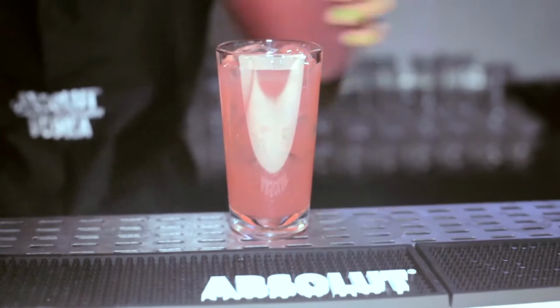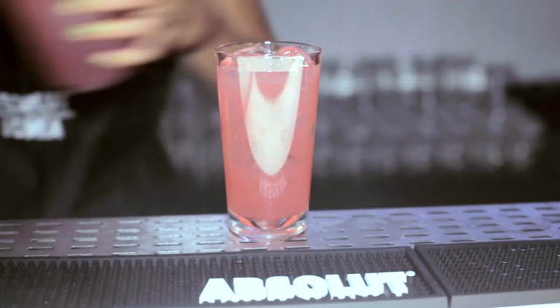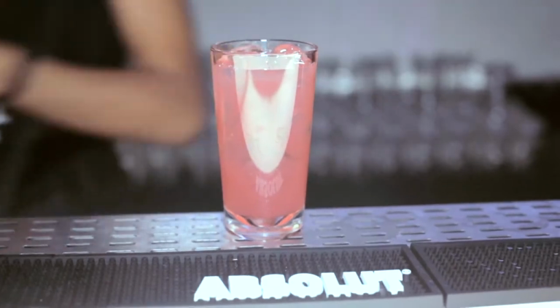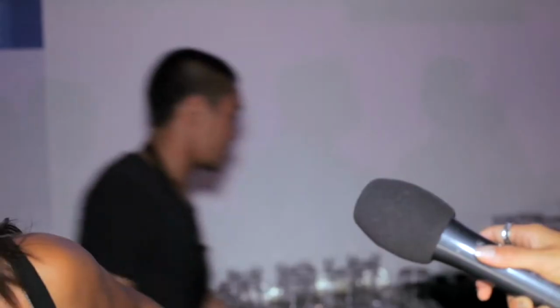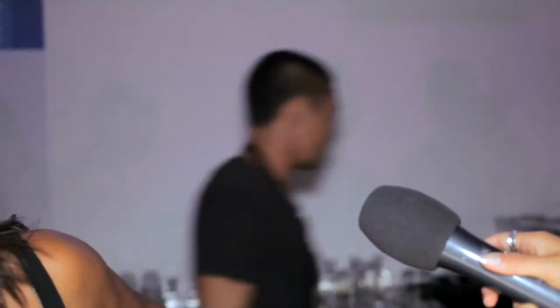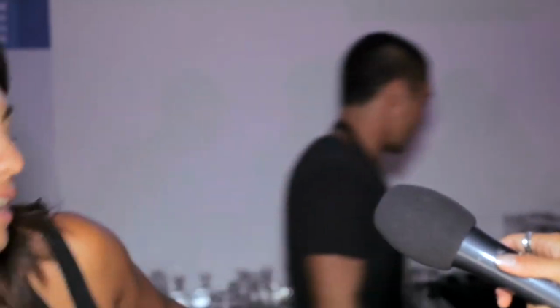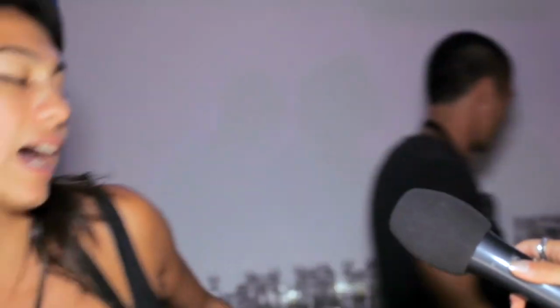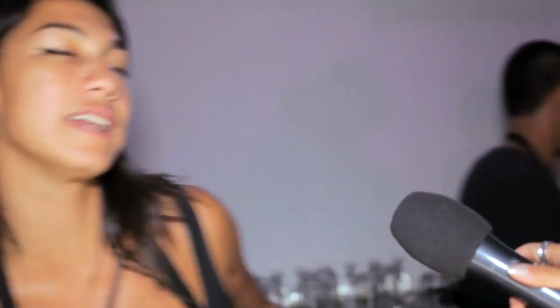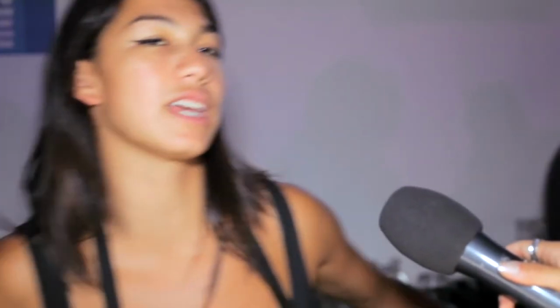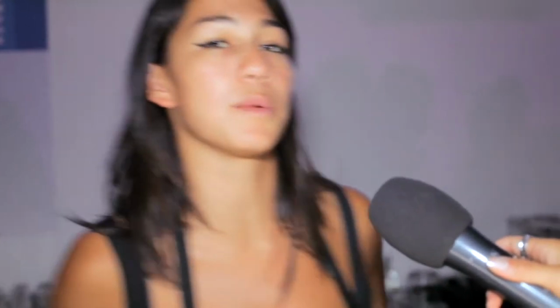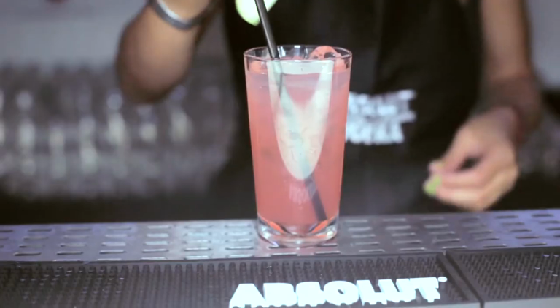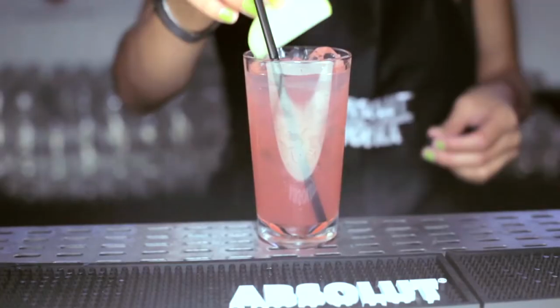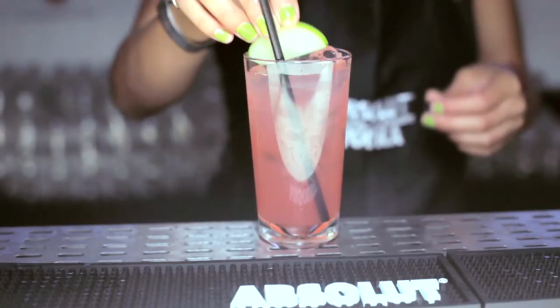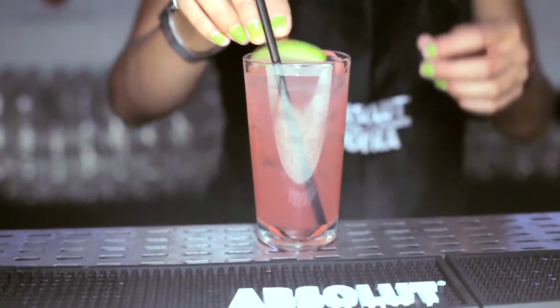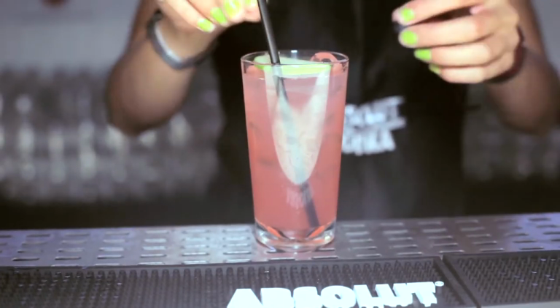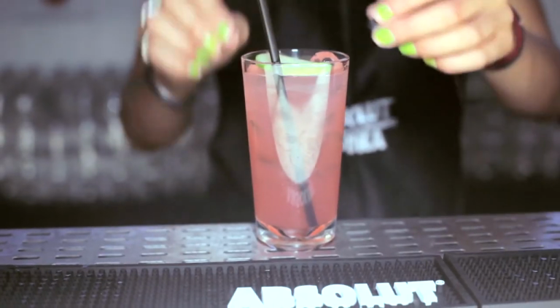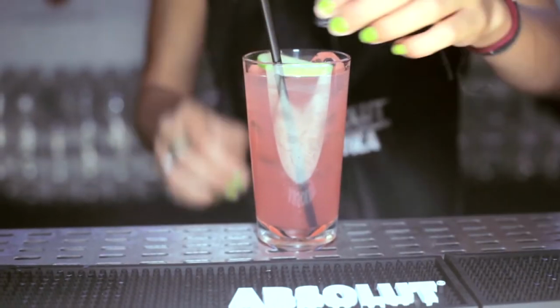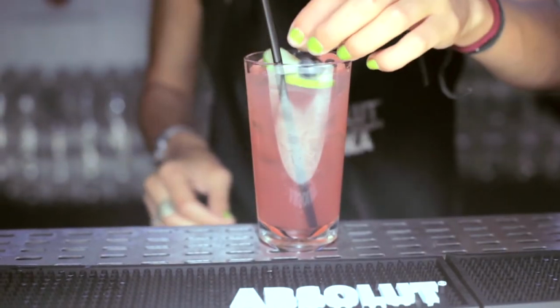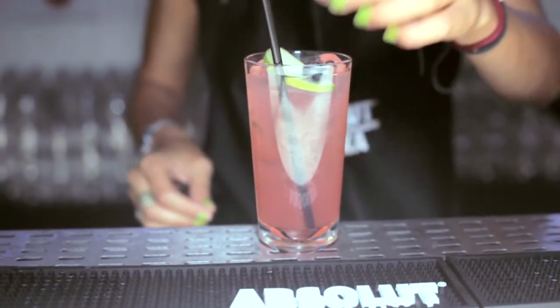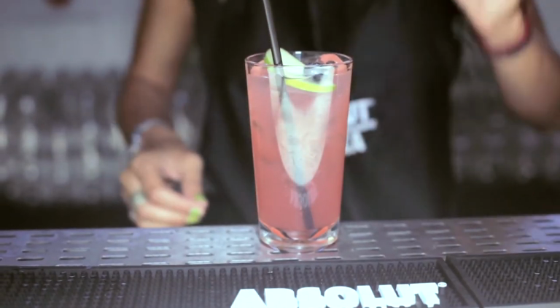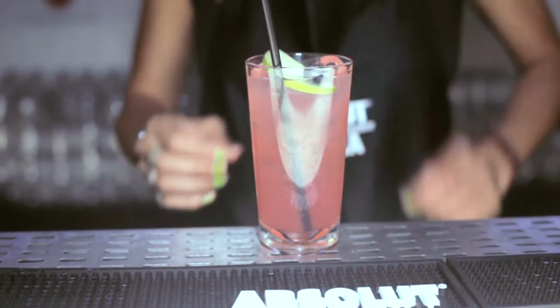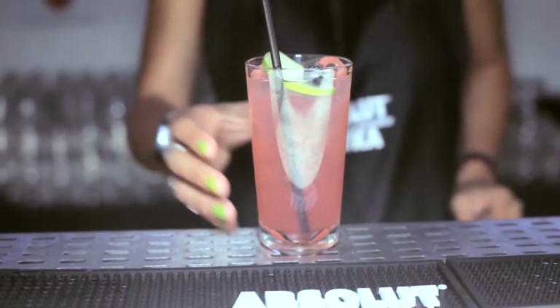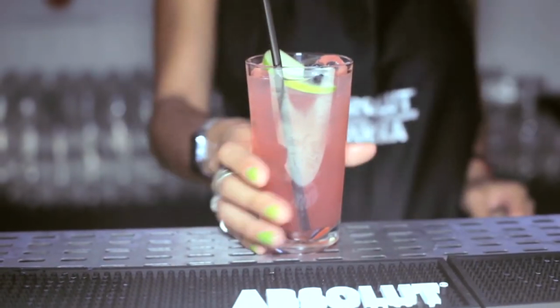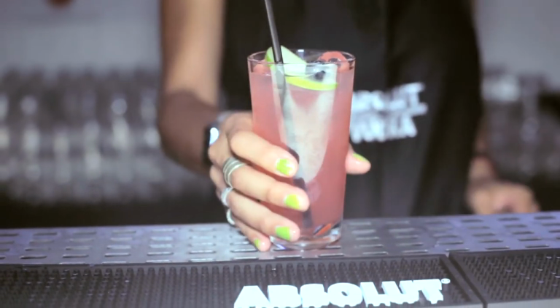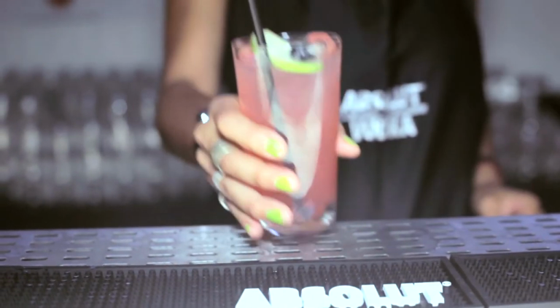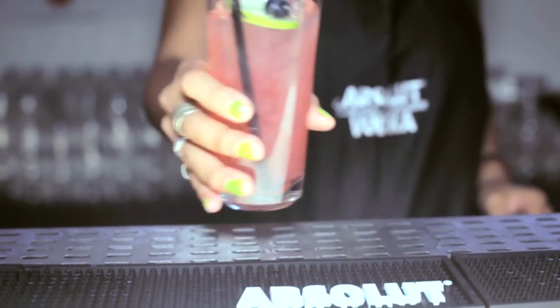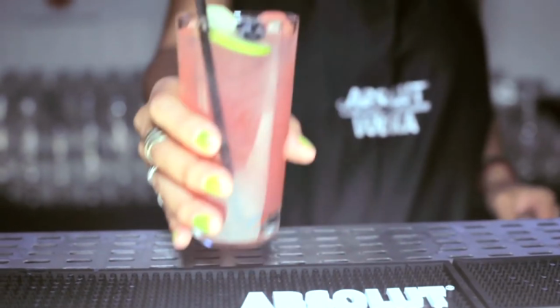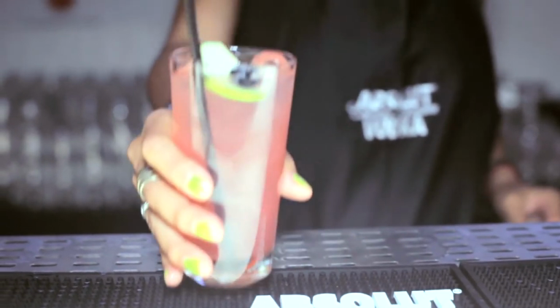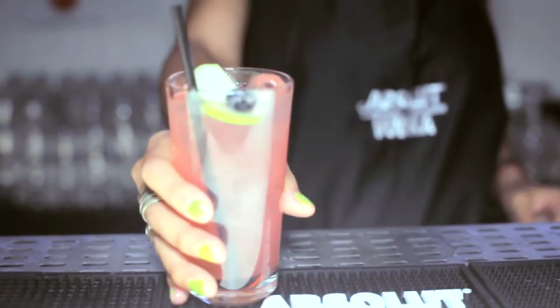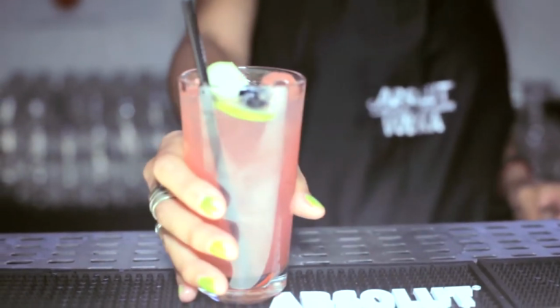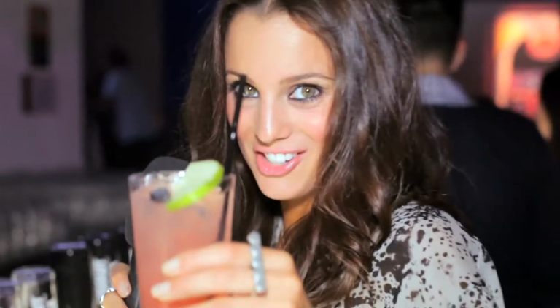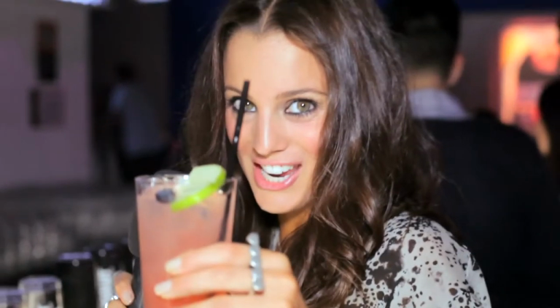Then we're going to garnish it with an apple and a berry. Voila! Cheers!